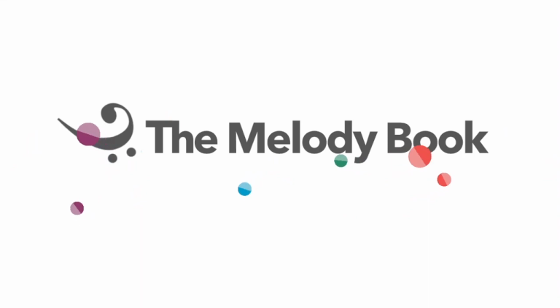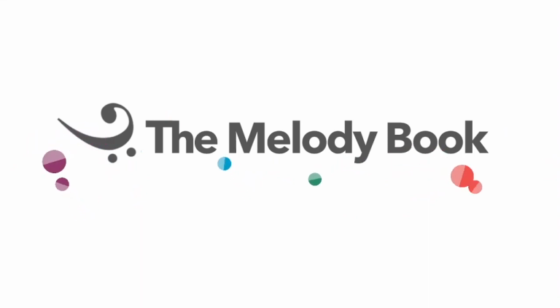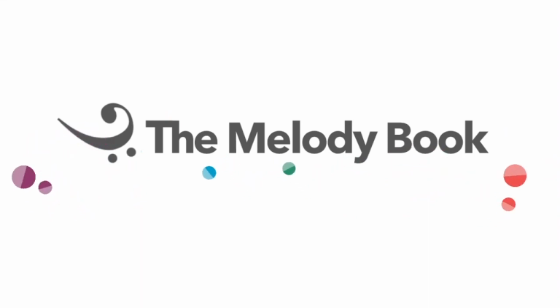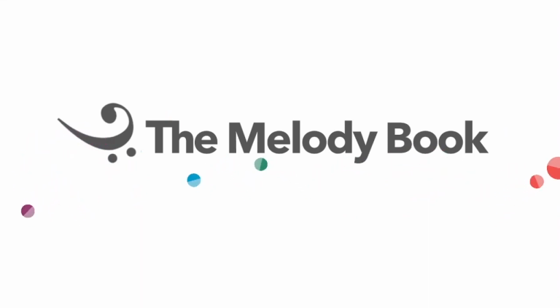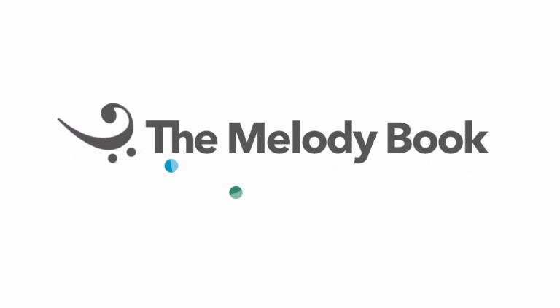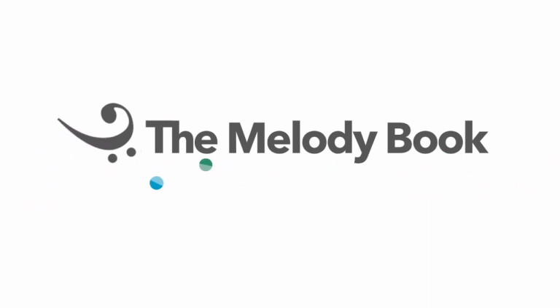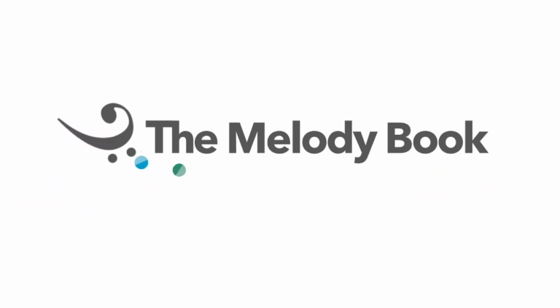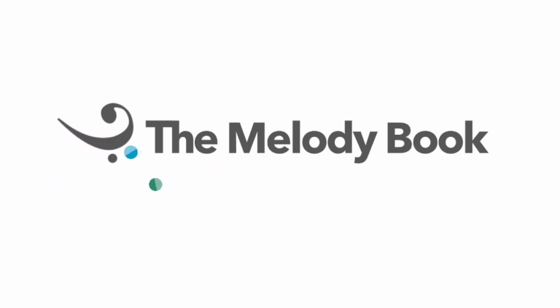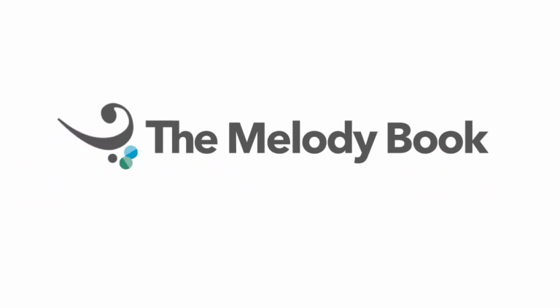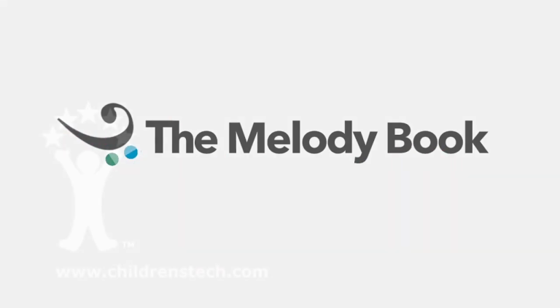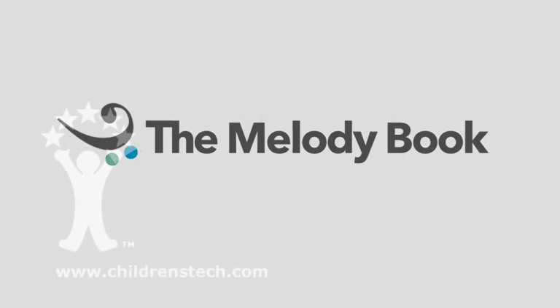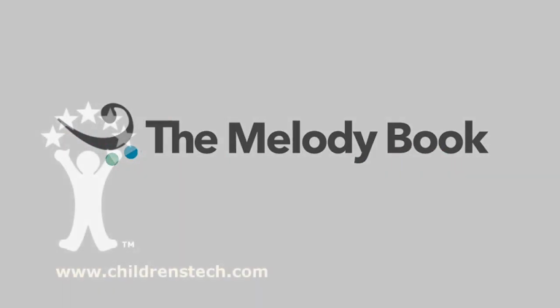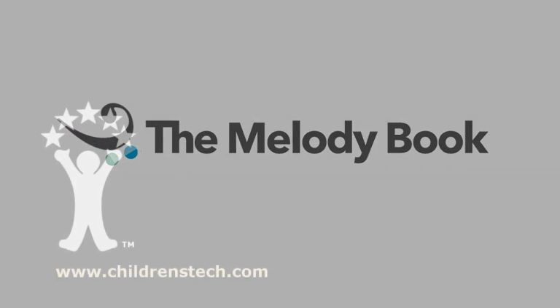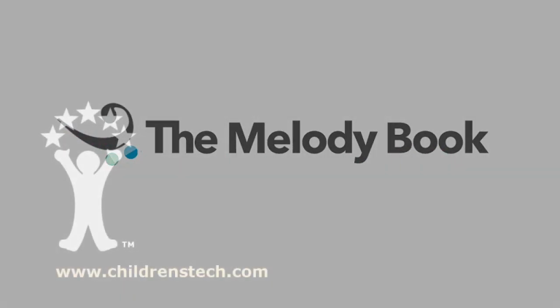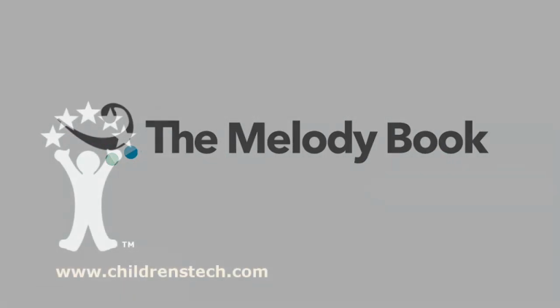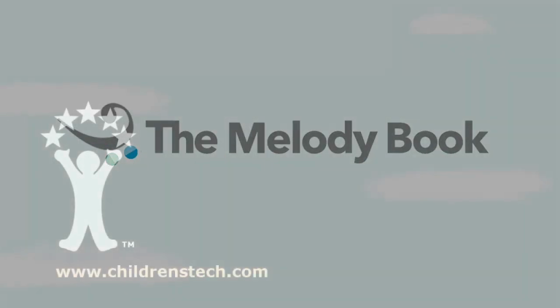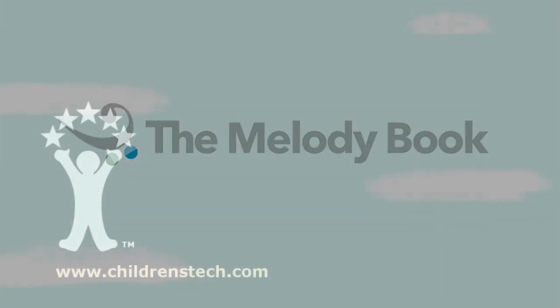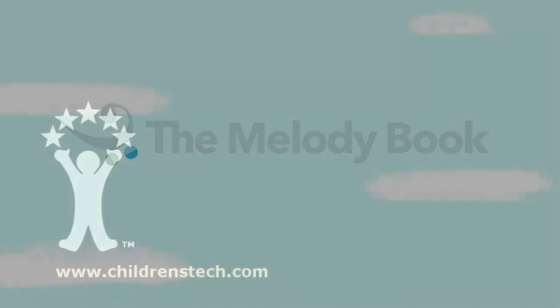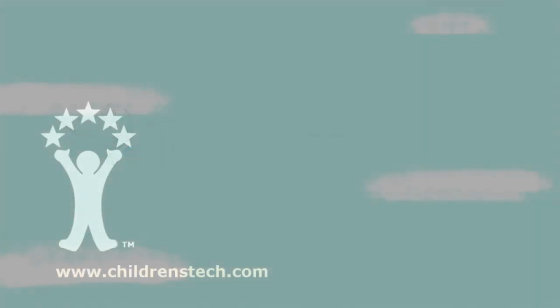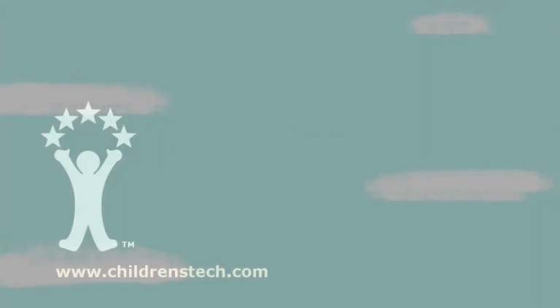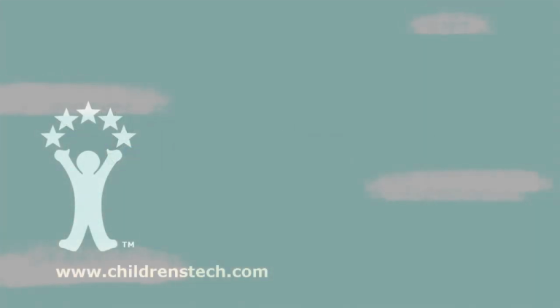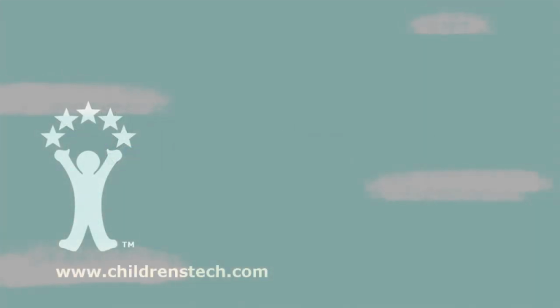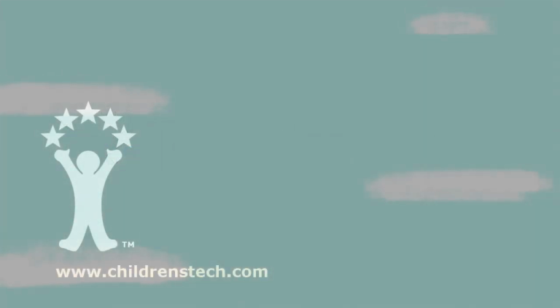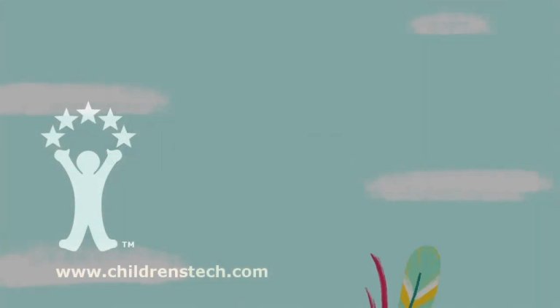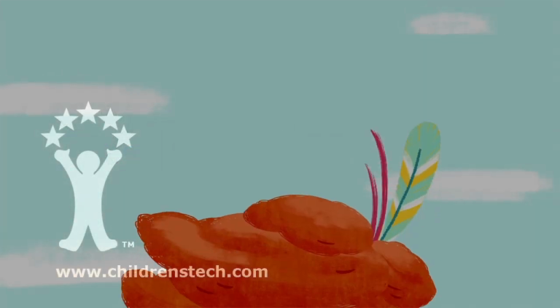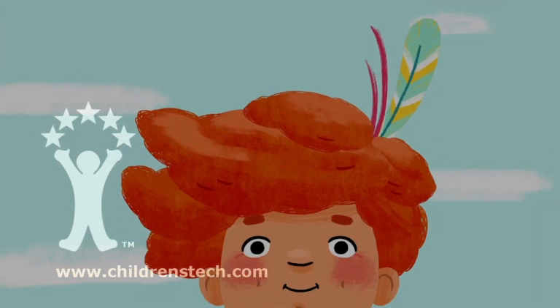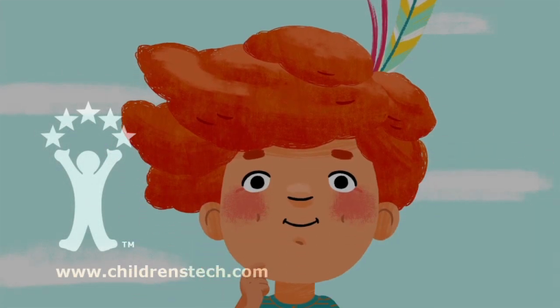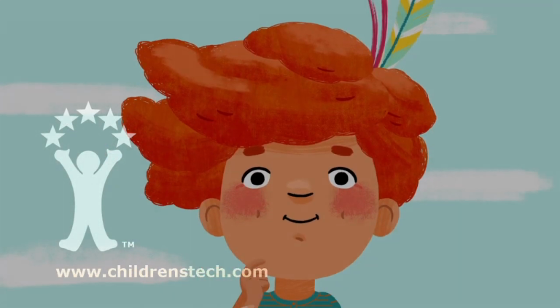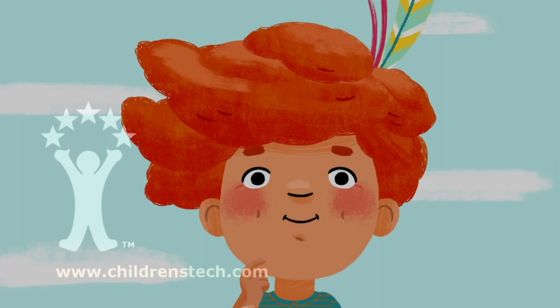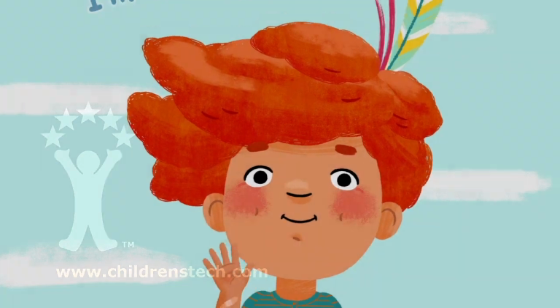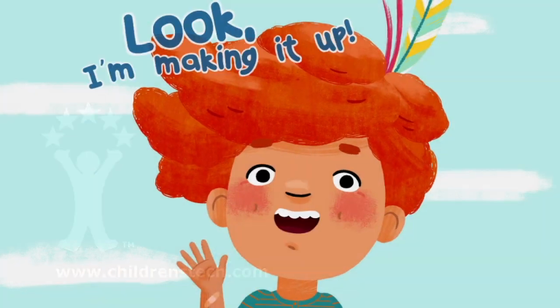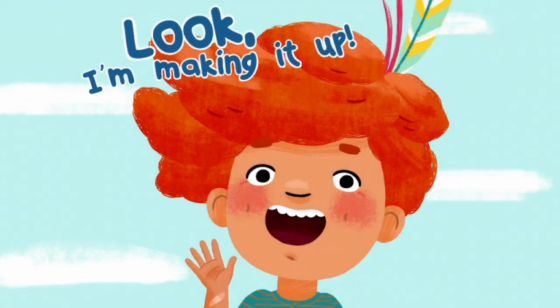The Melody Book. This is Chris Guest, and welcome back to Children's Technology Review. Hi!